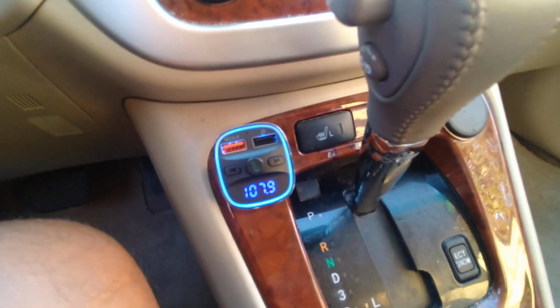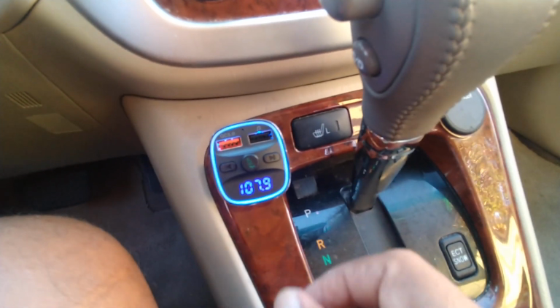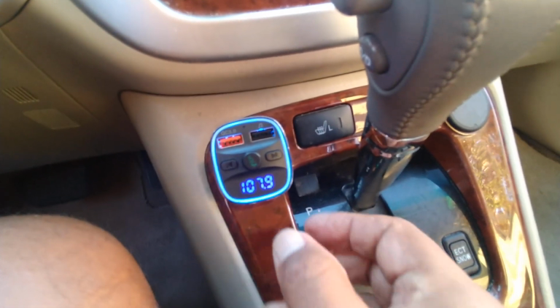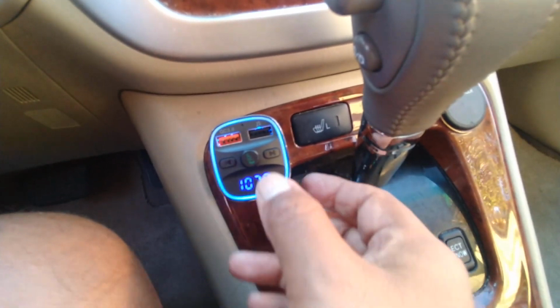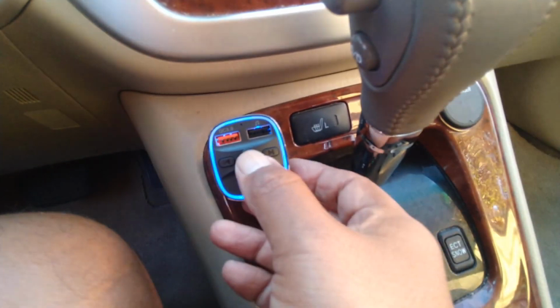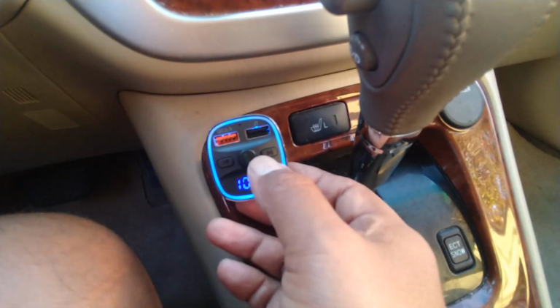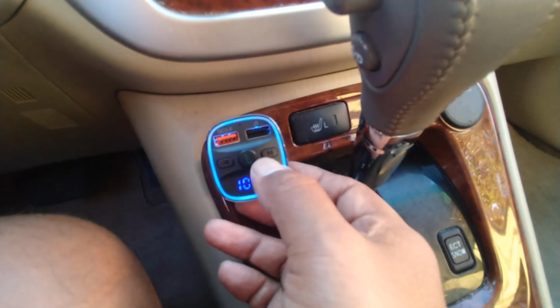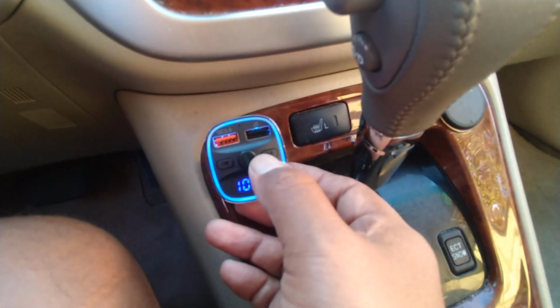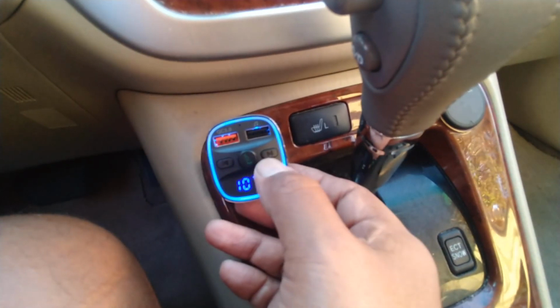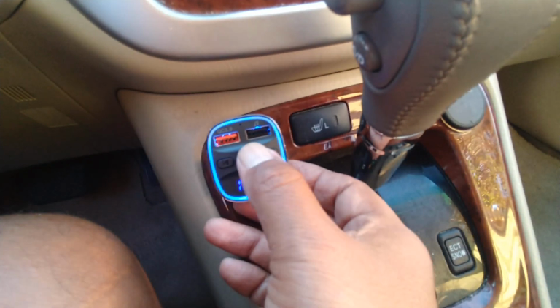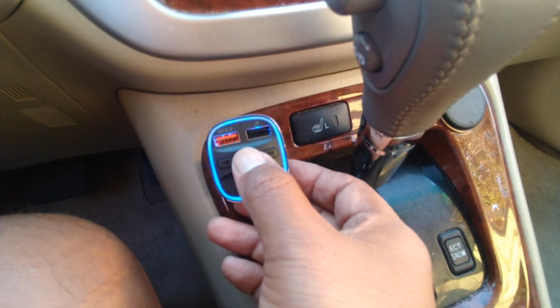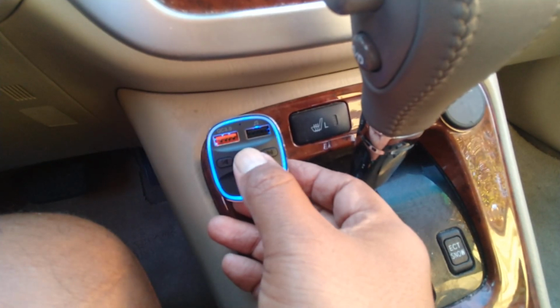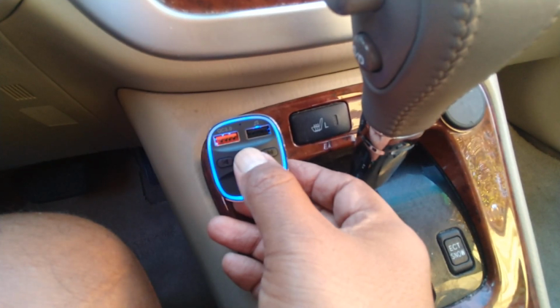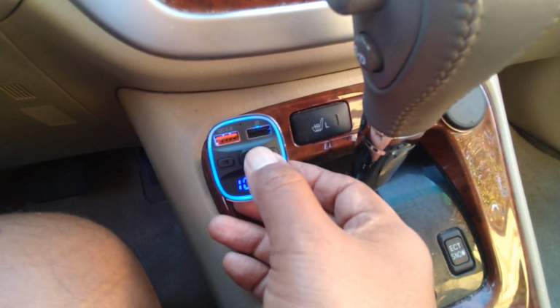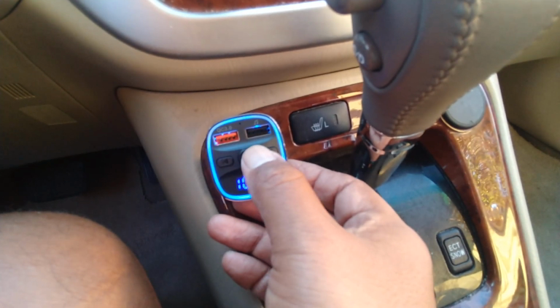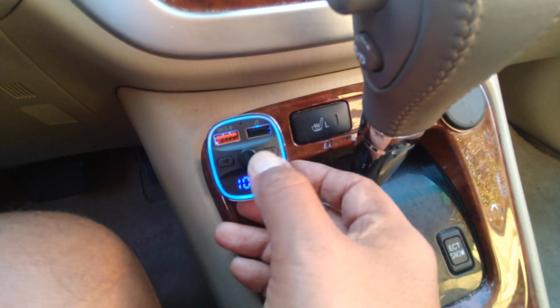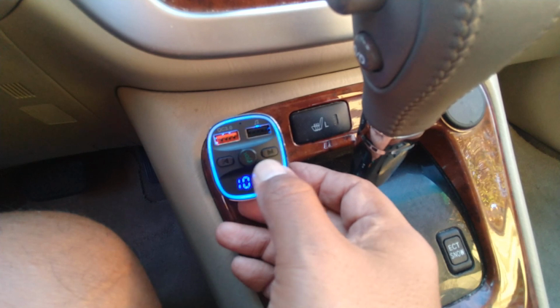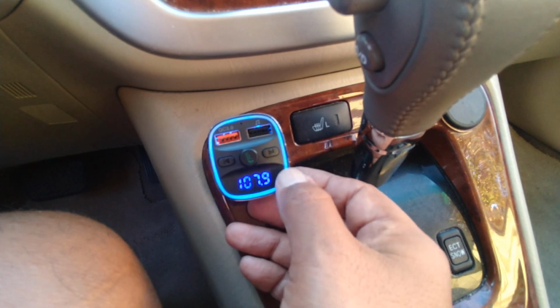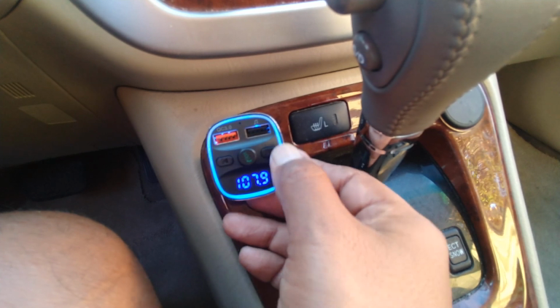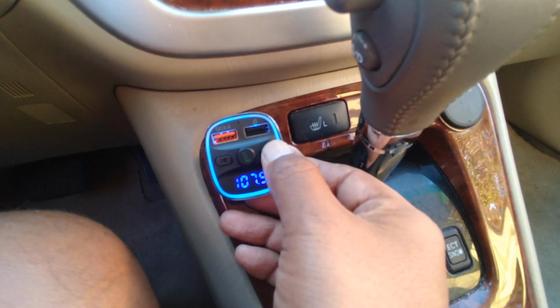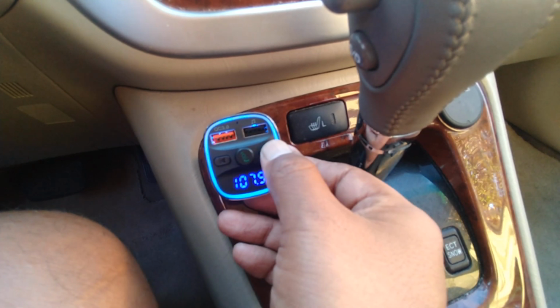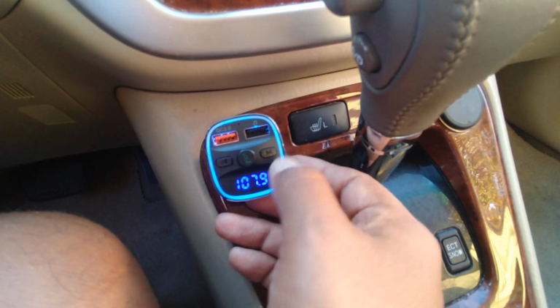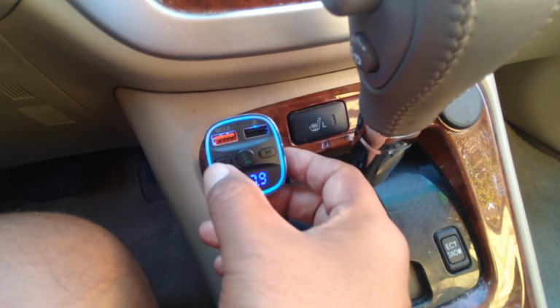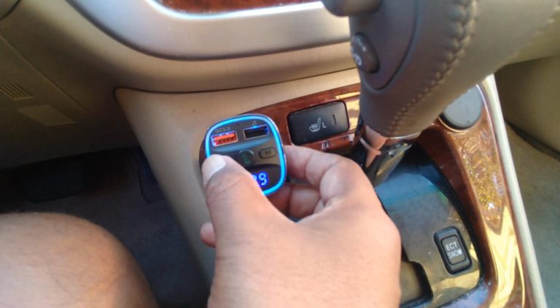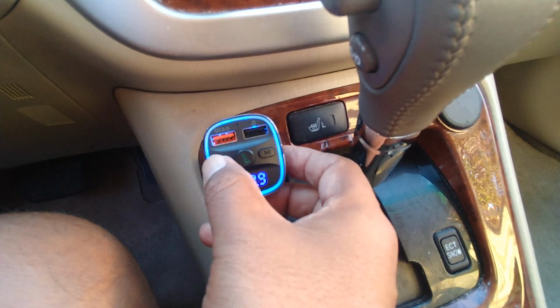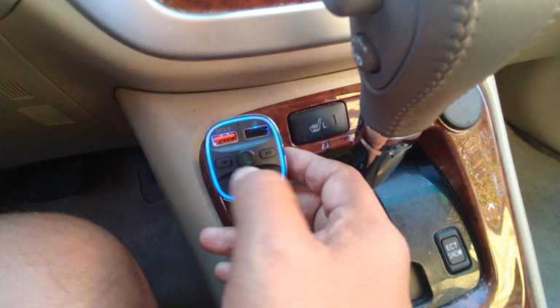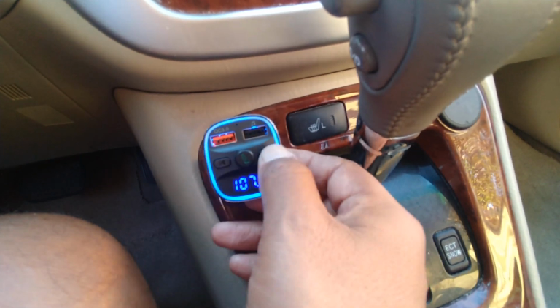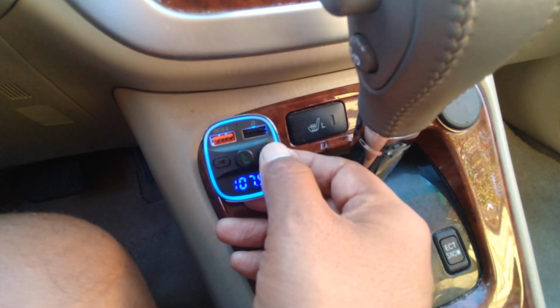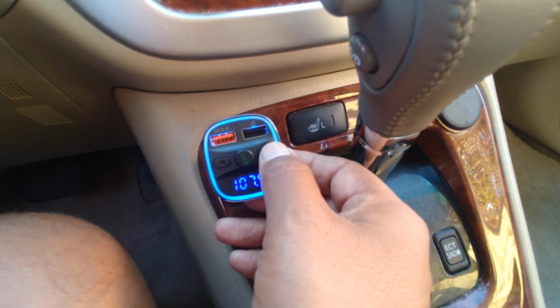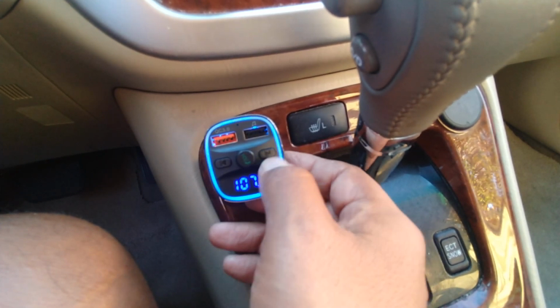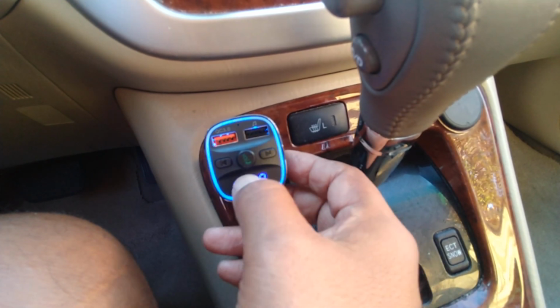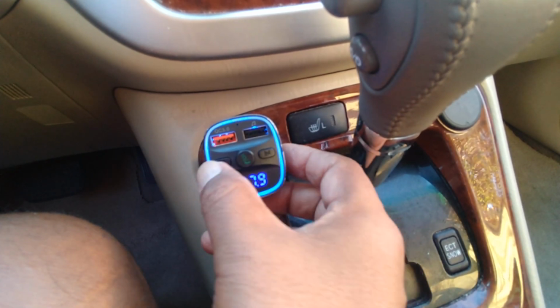Once it's connected, you can answer calls right here. If you have any media files, you can move through those as well.